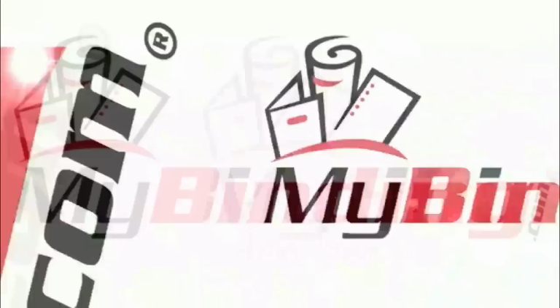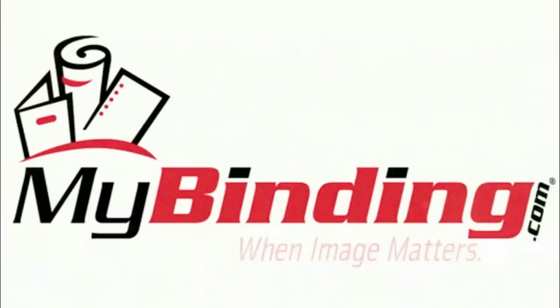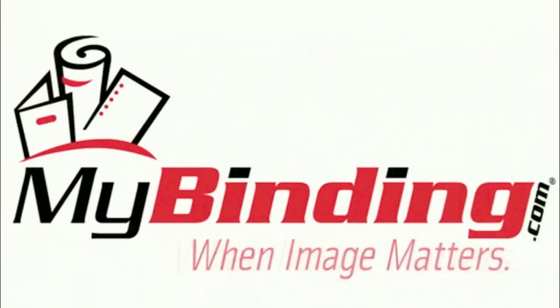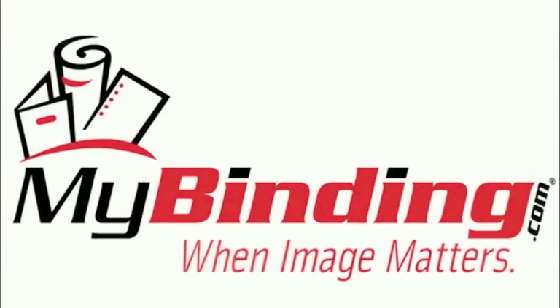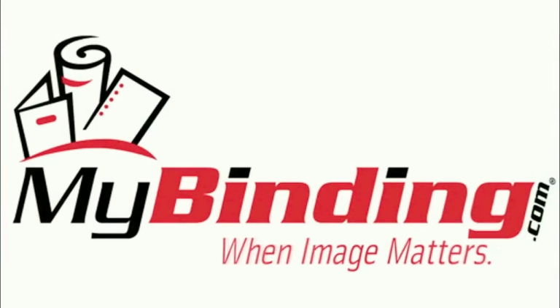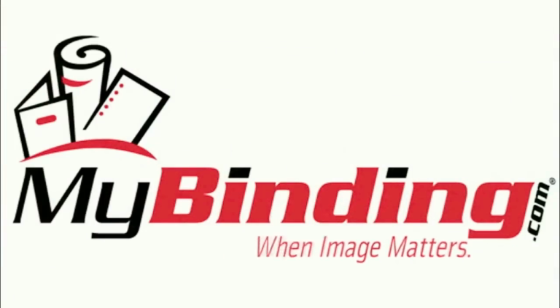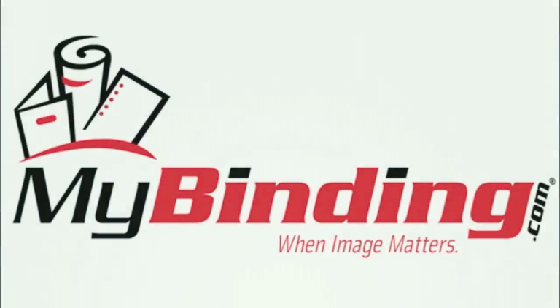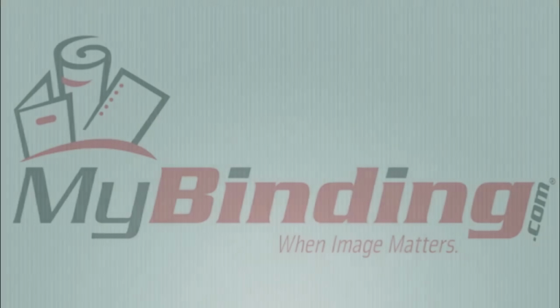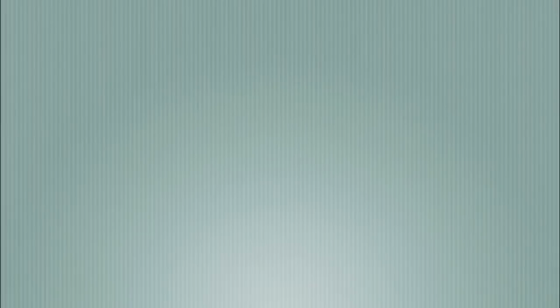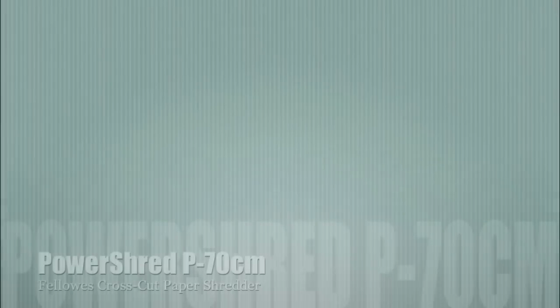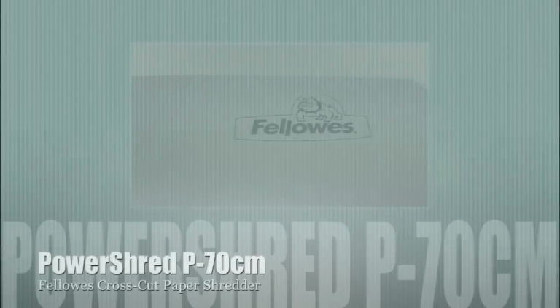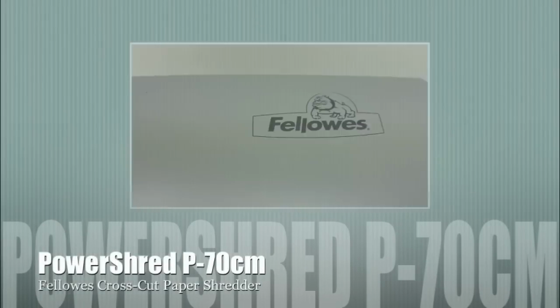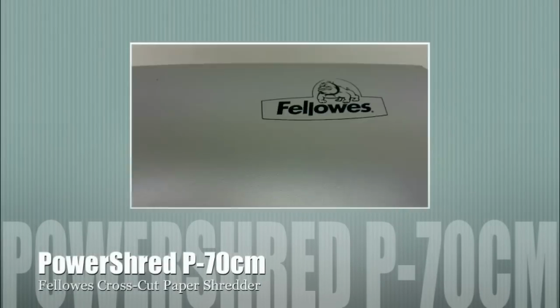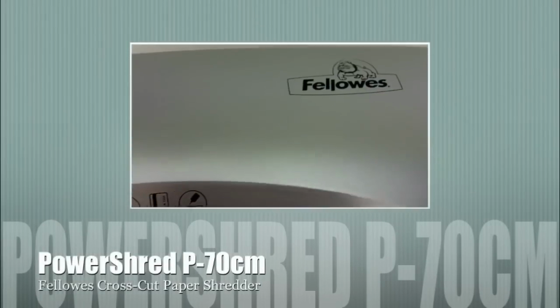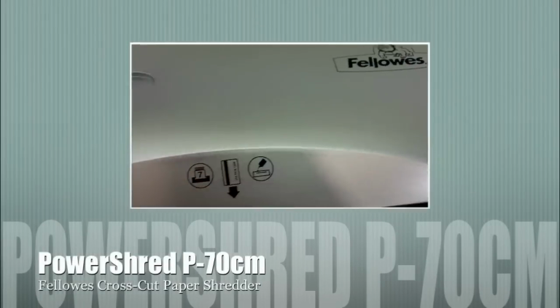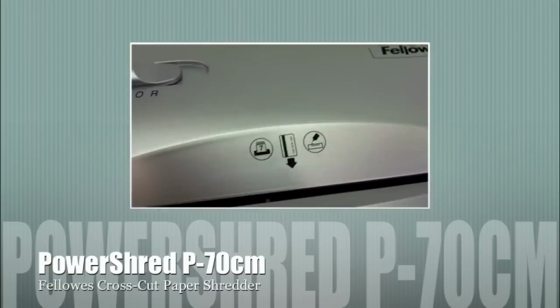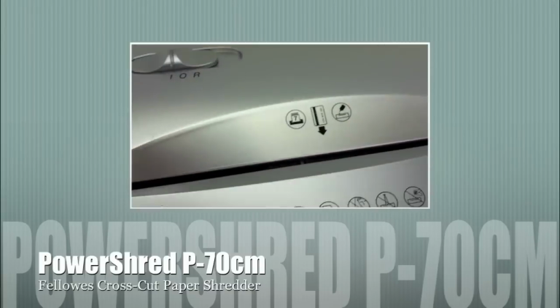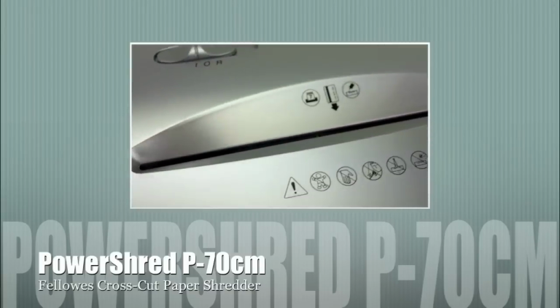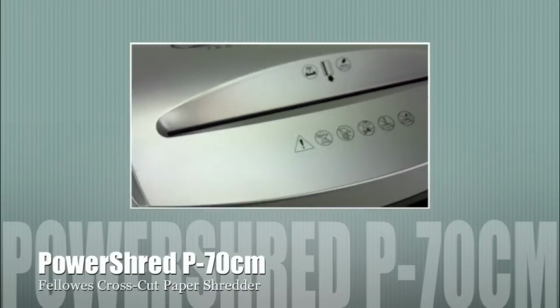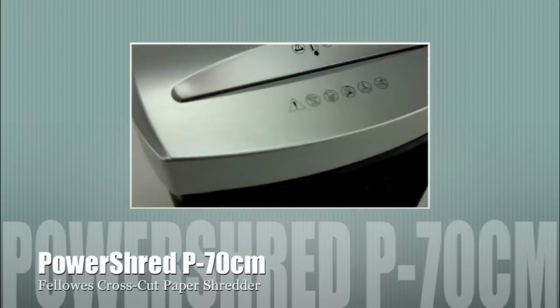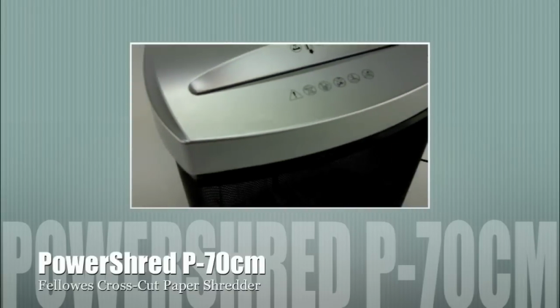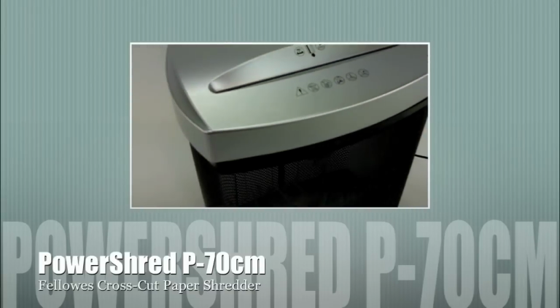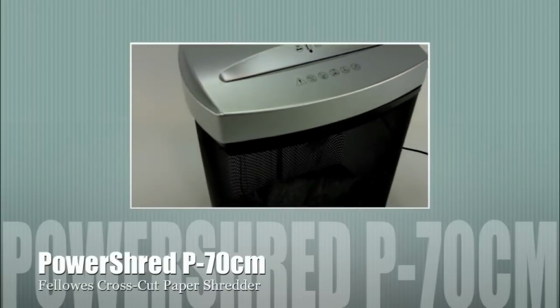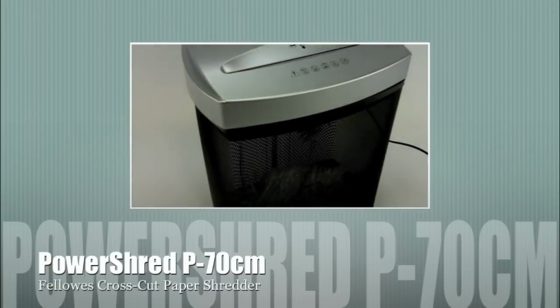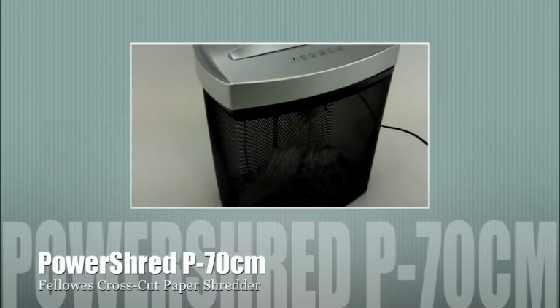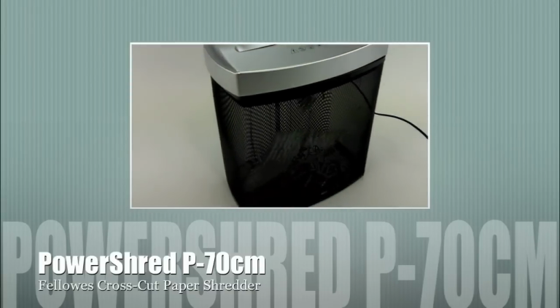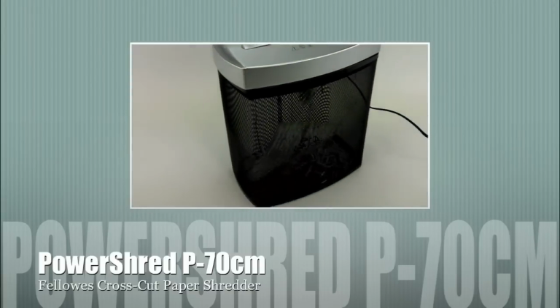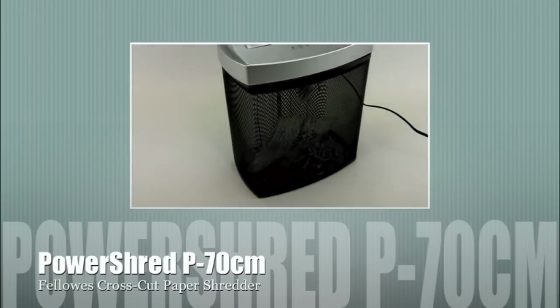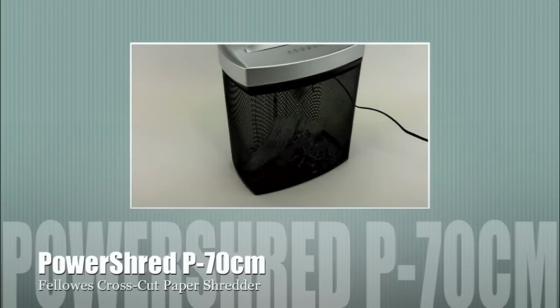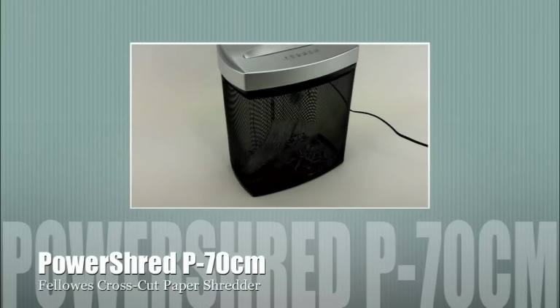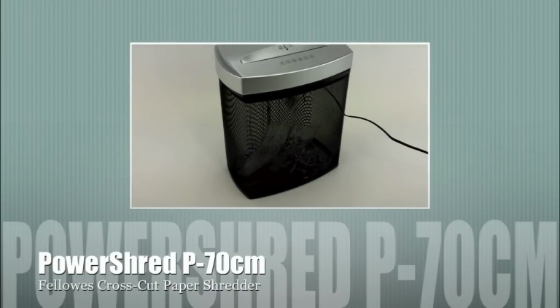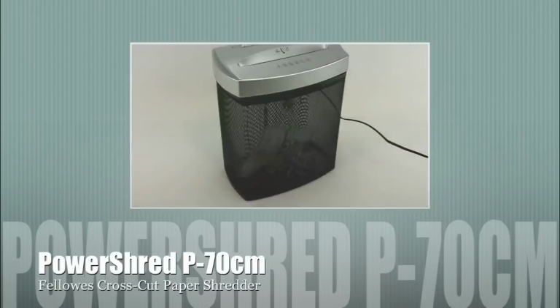Welcome to MyBinding video. Today we're looking at the PowerShred P70CM, a cross-cut paper shredder by Fellows.